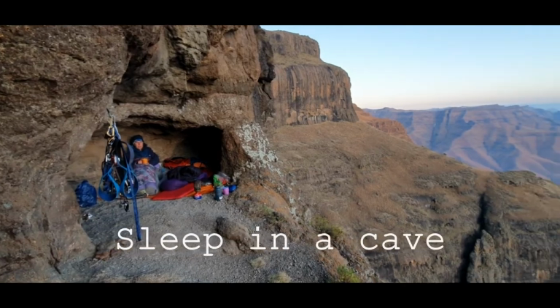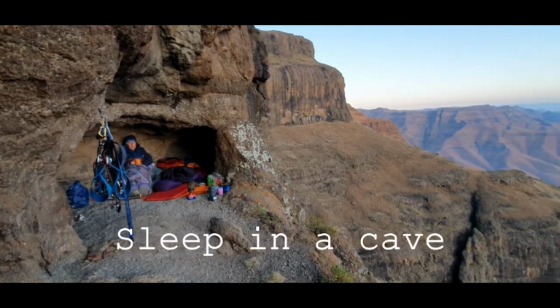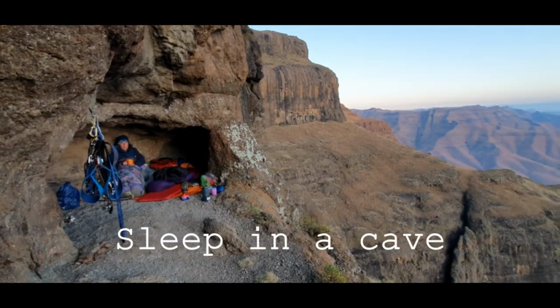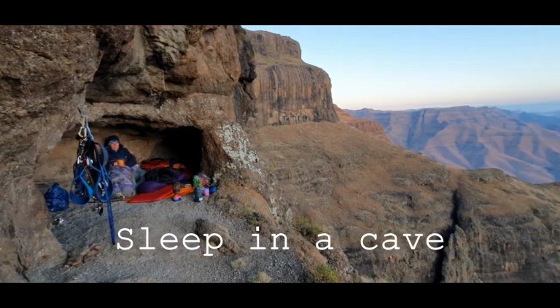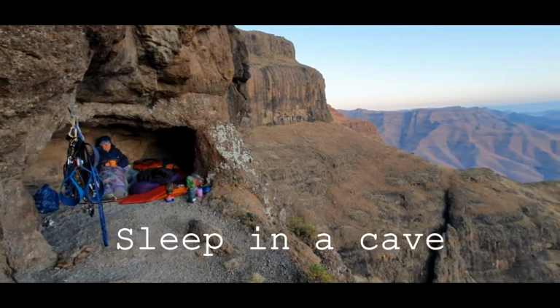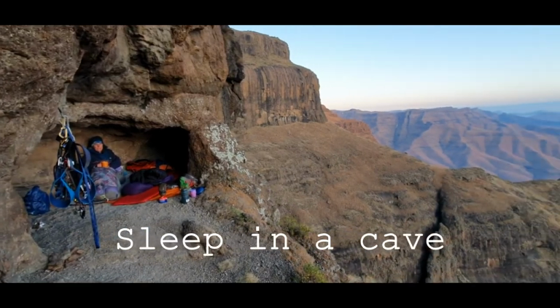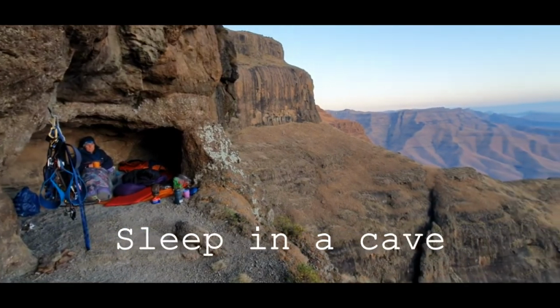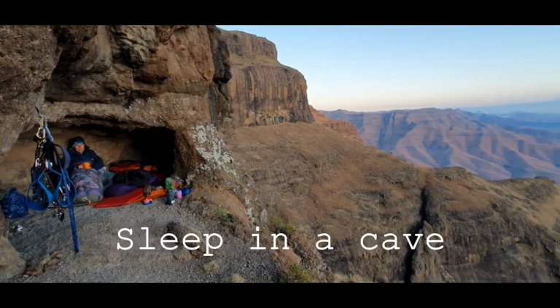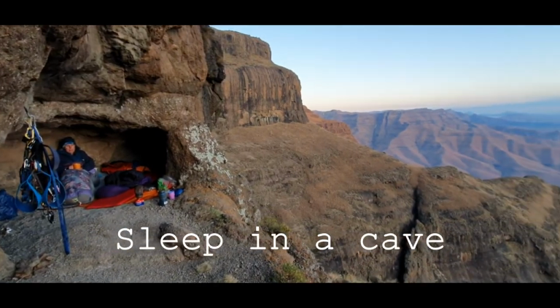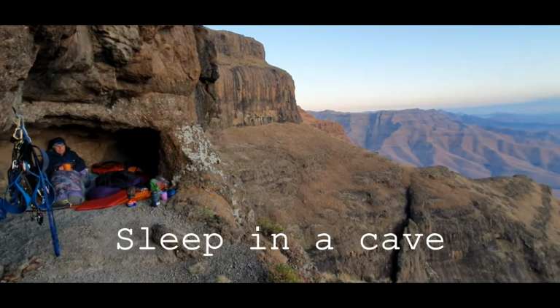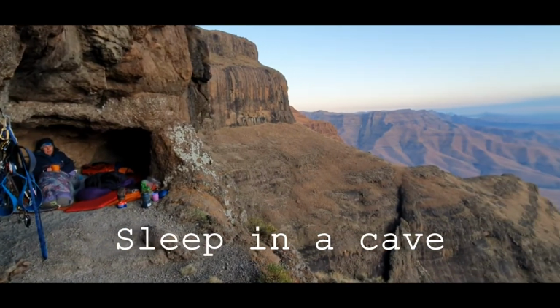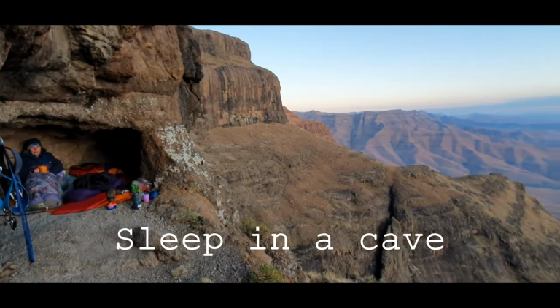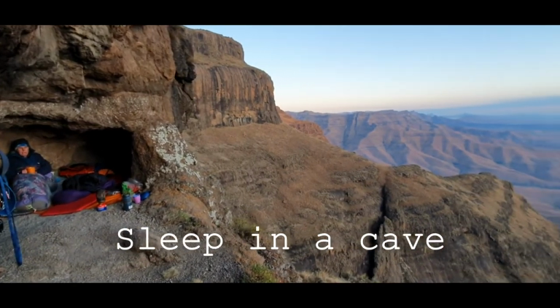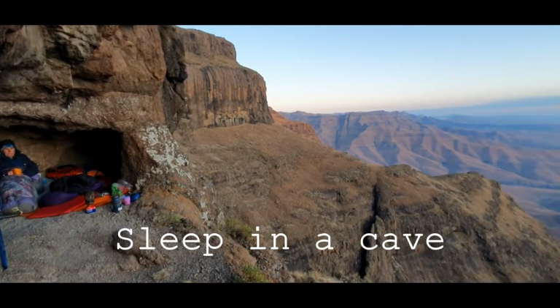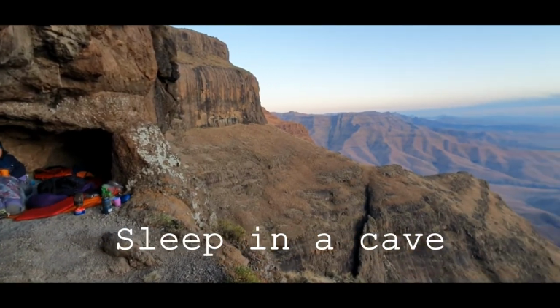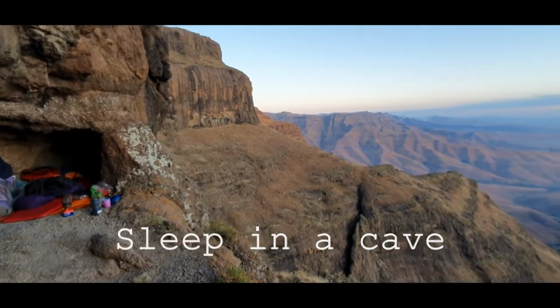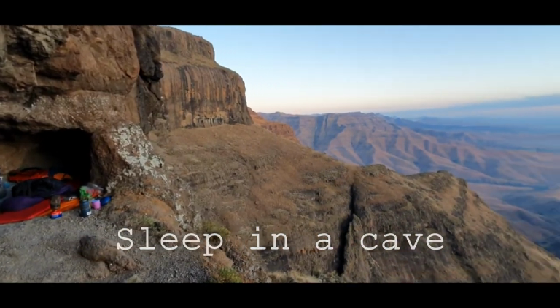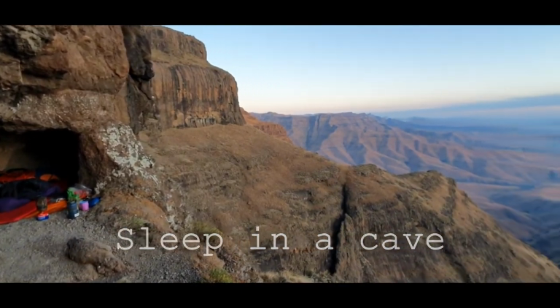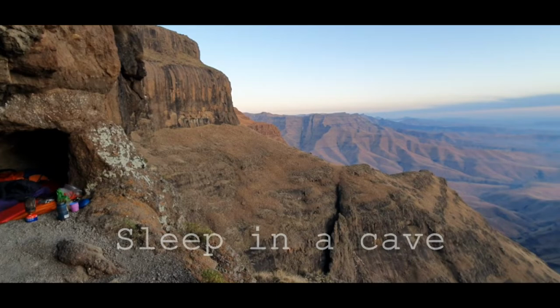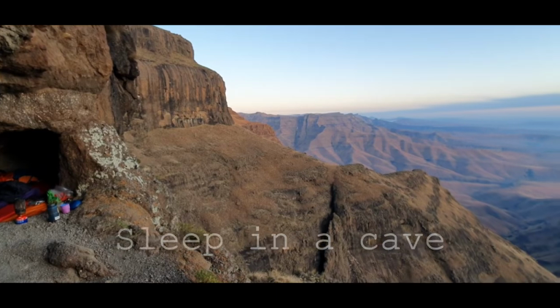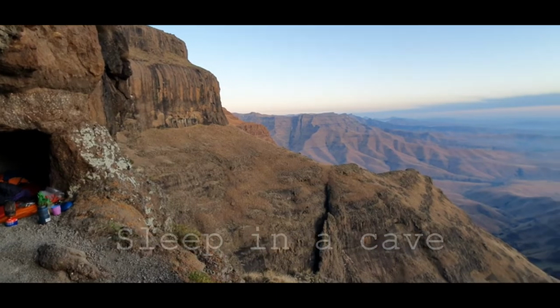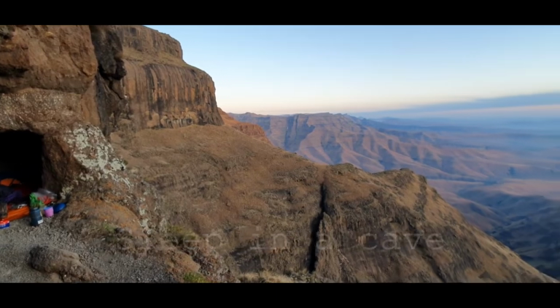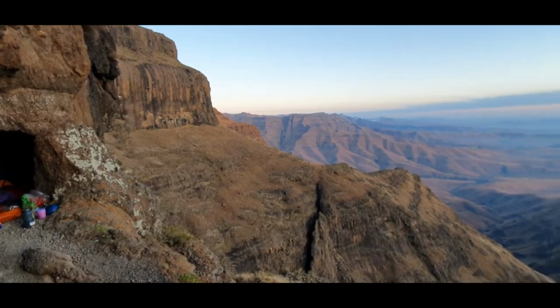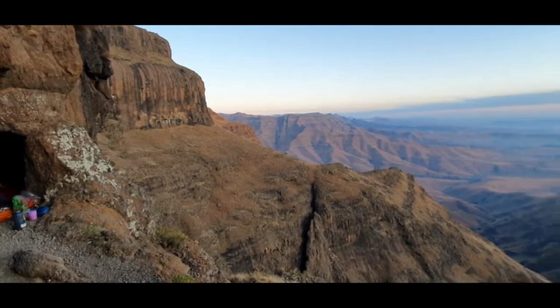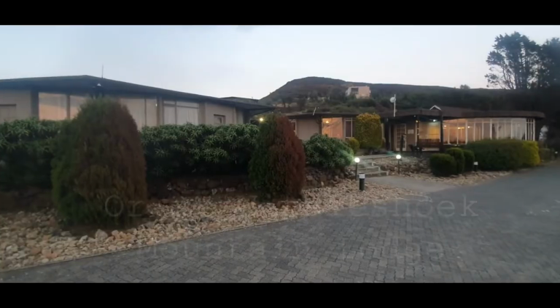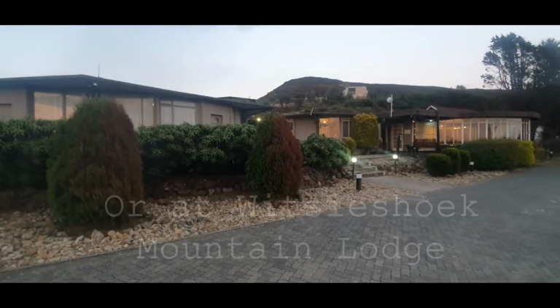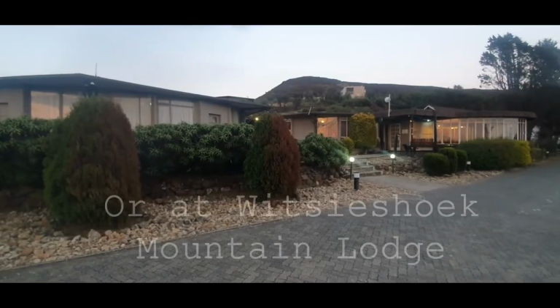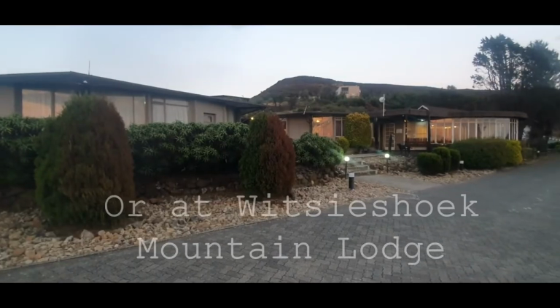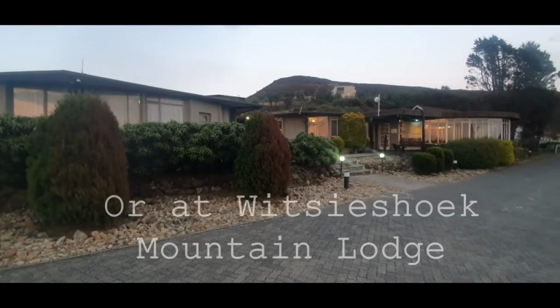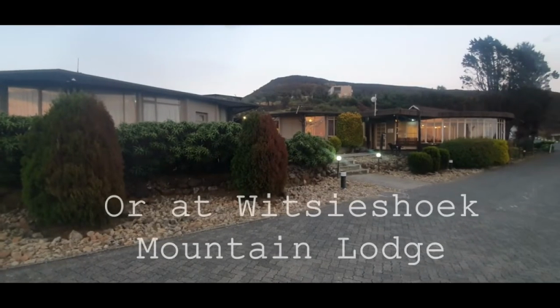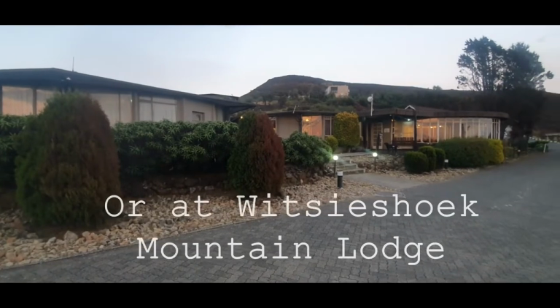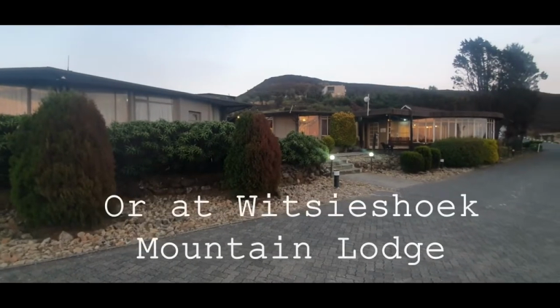We either sleep out in a small cave, which adds to the adventure, or we sleep at Vitsy's Hook Mountain Lodge.